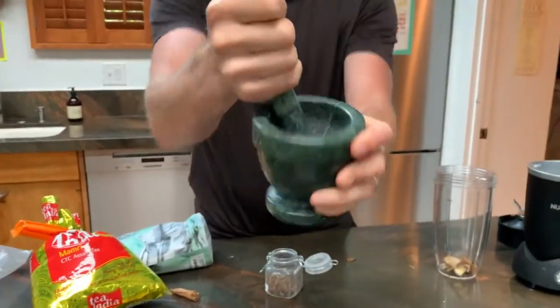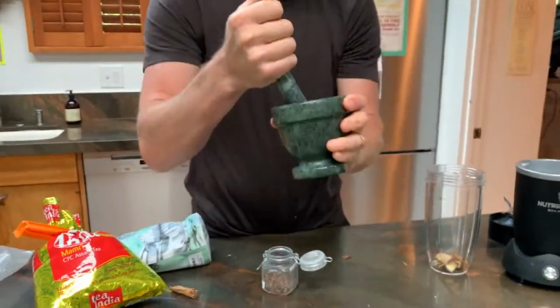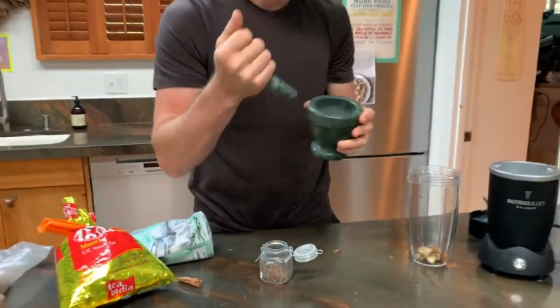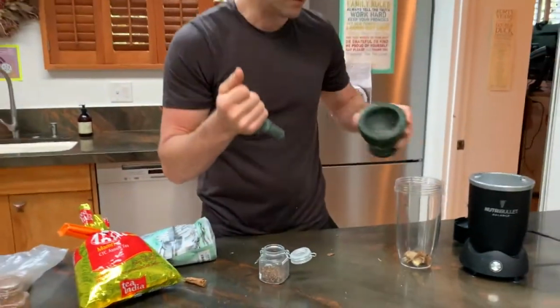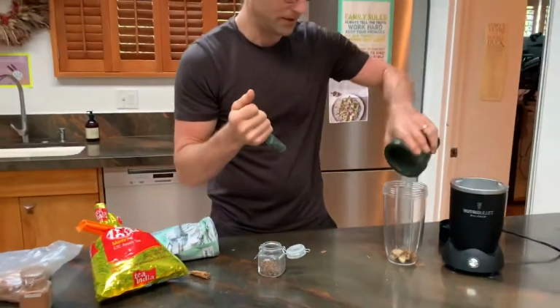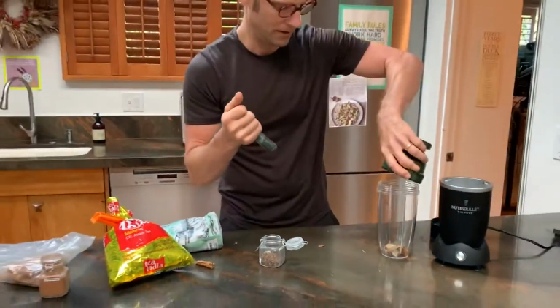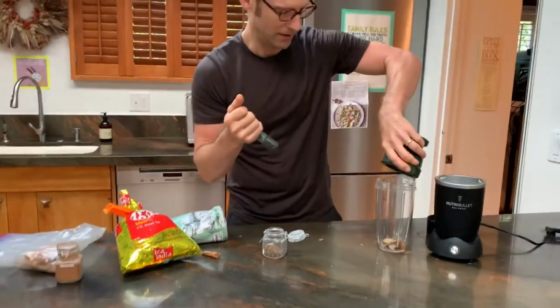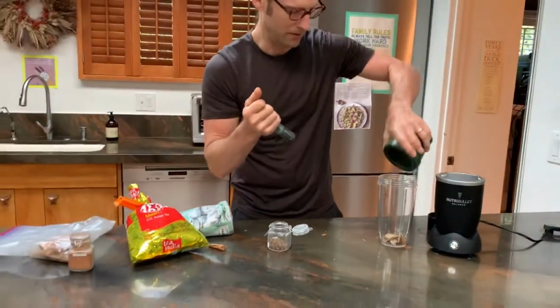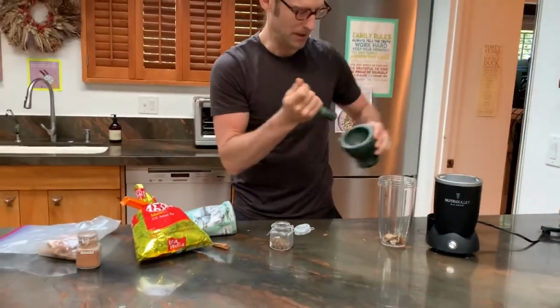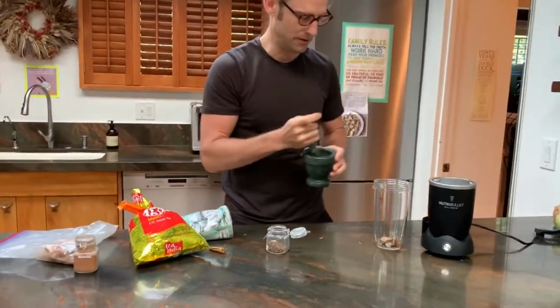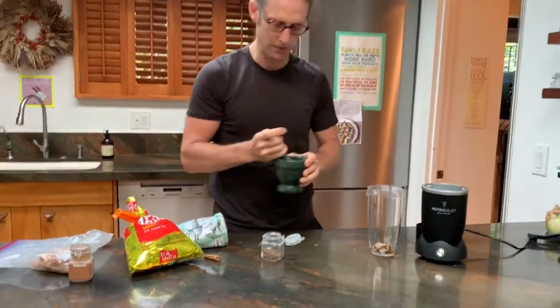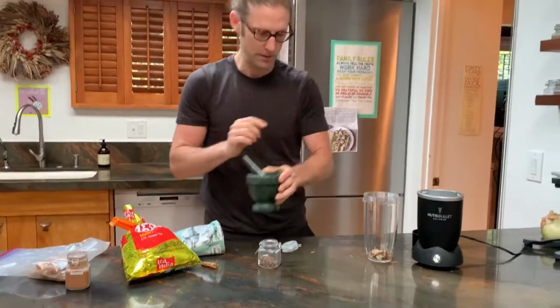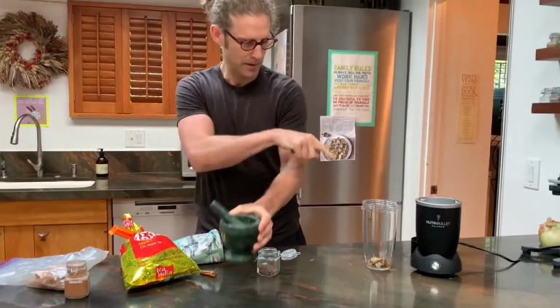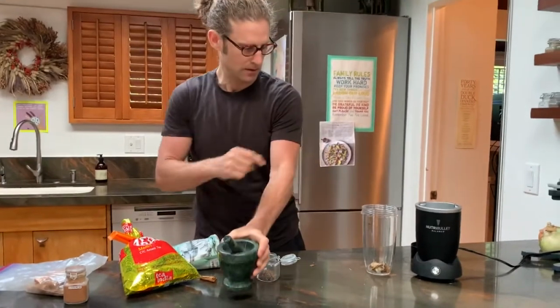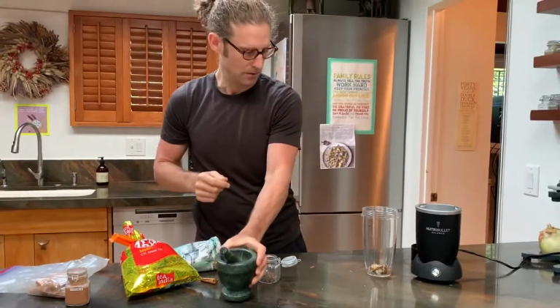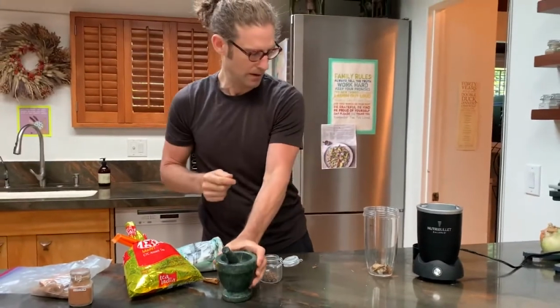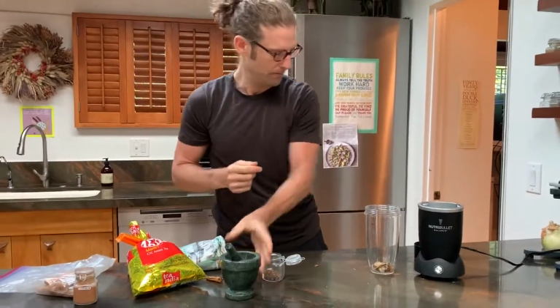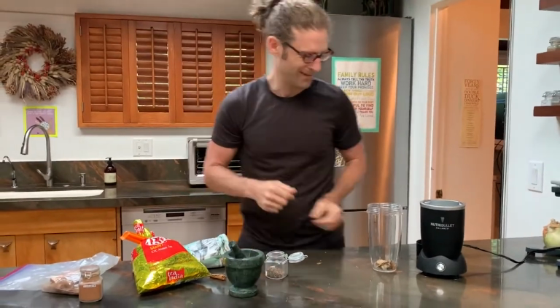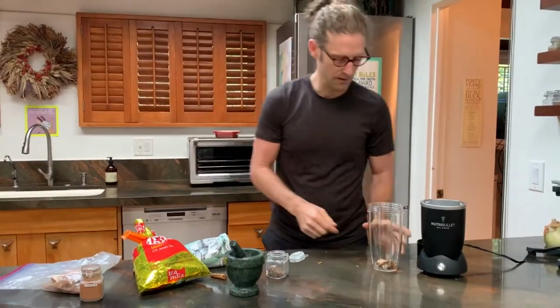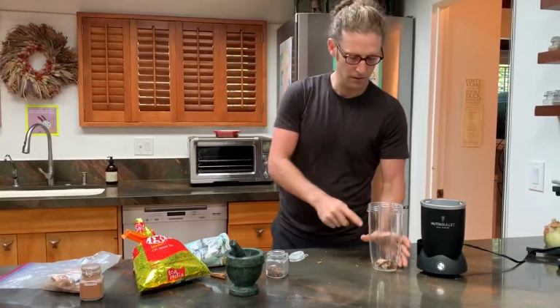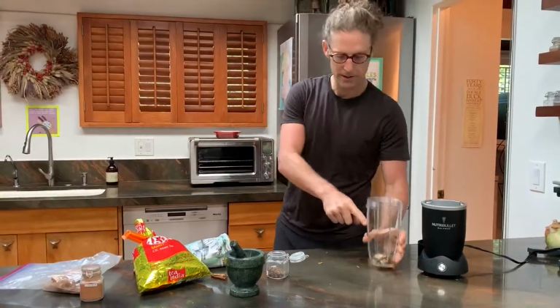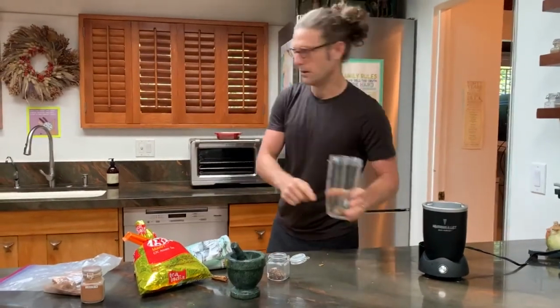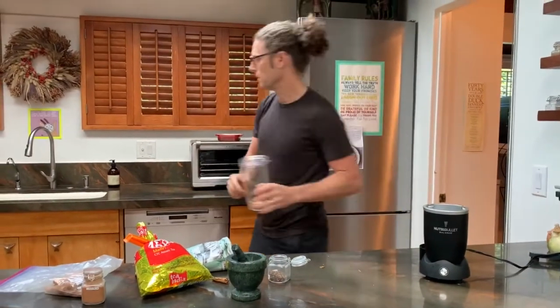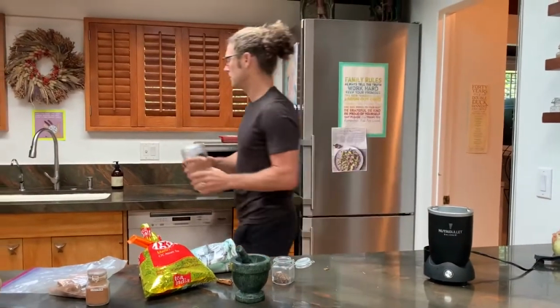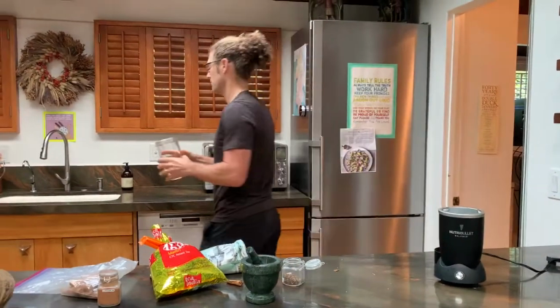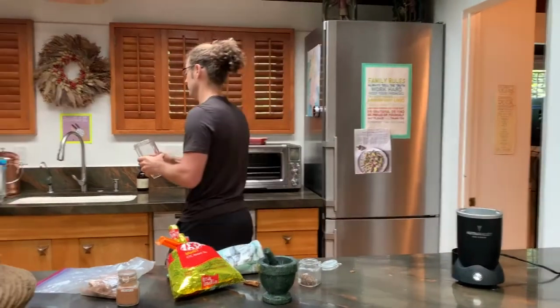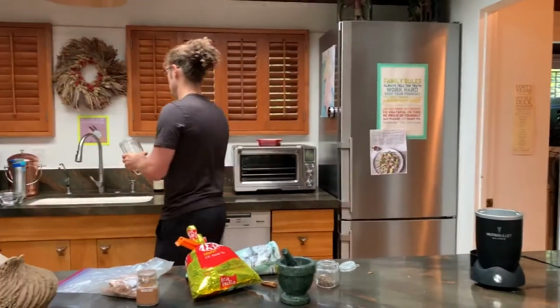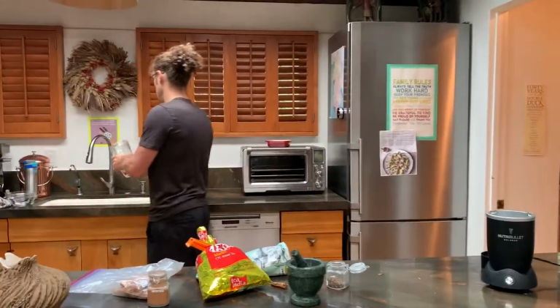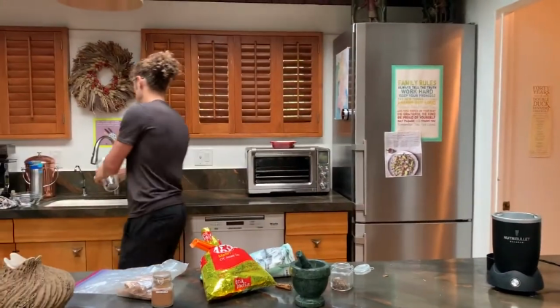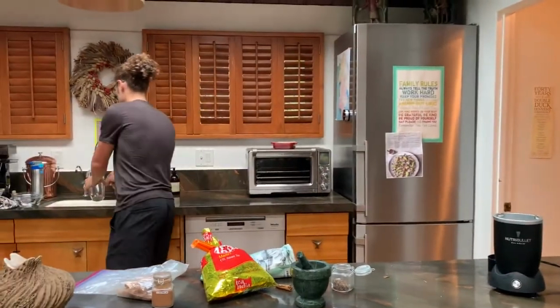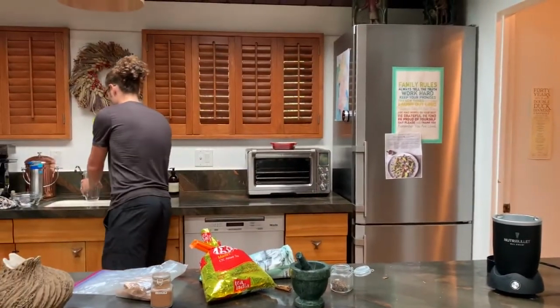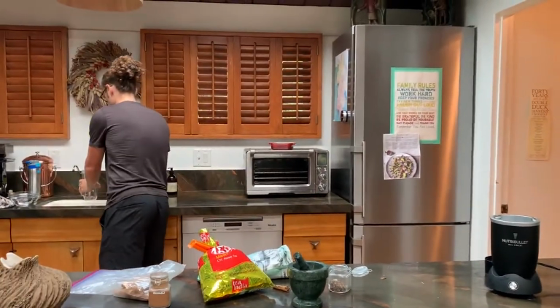There's a little bit of crush, and then that goes in the blender. The three spices go in there — no tea — but I'm going to put in some water.